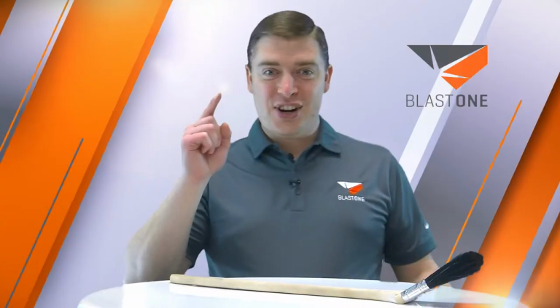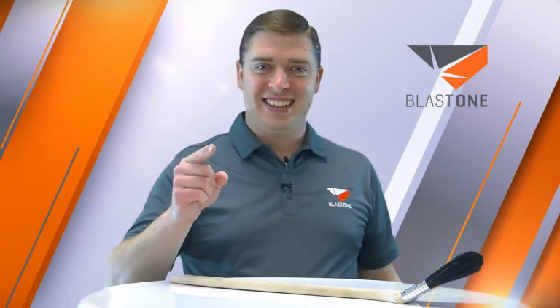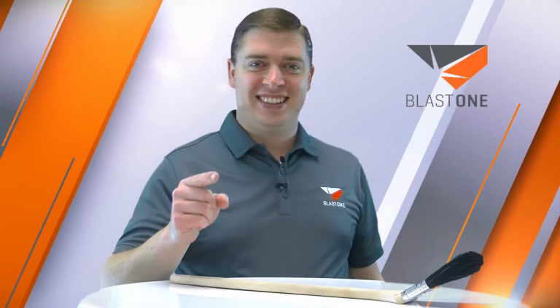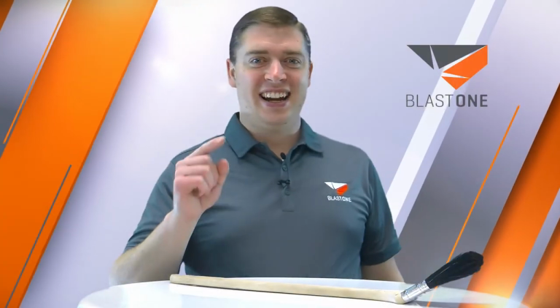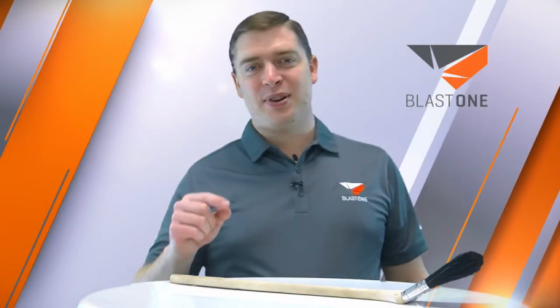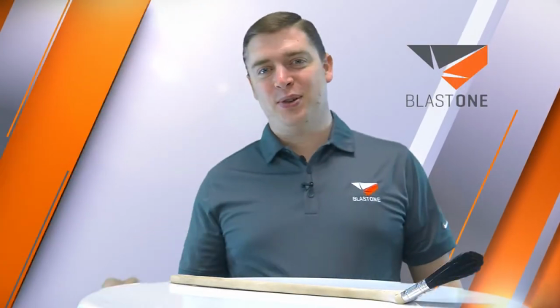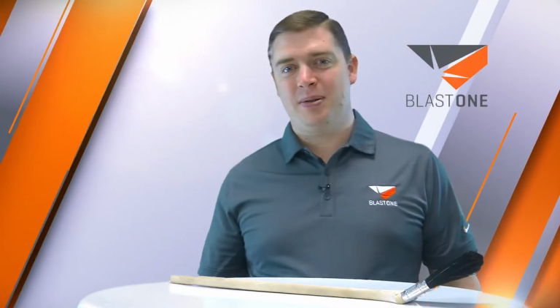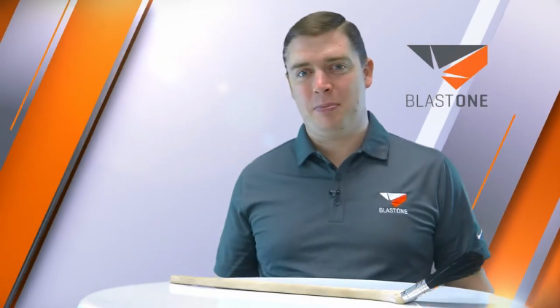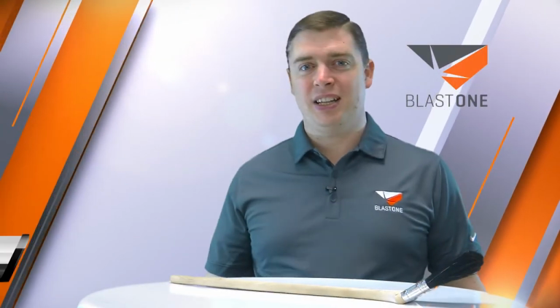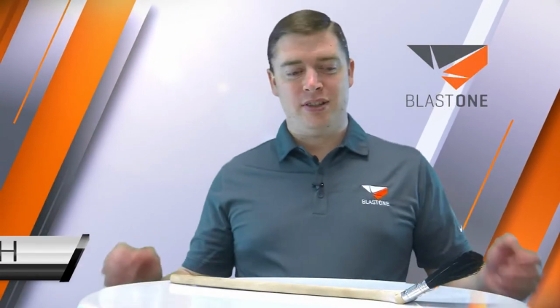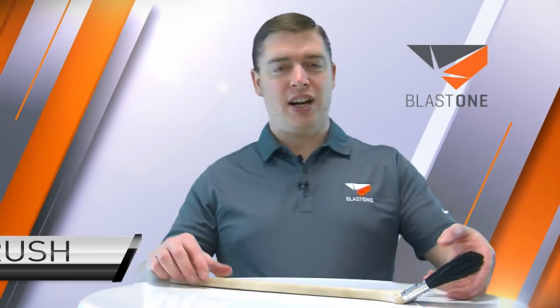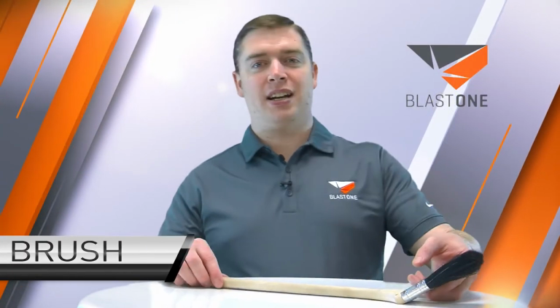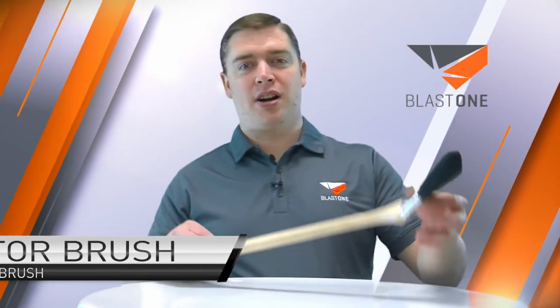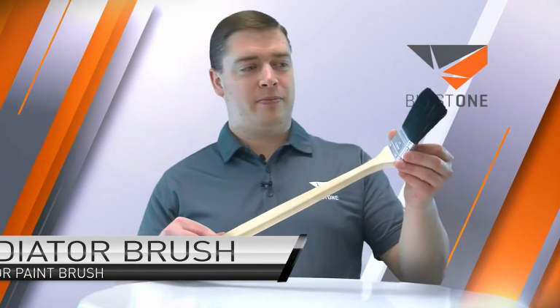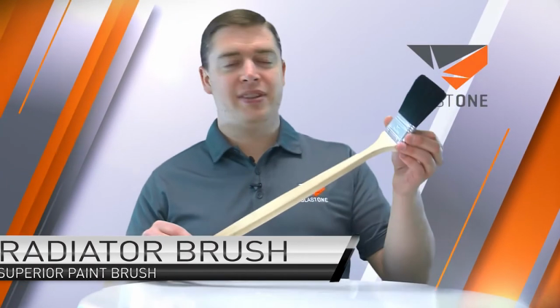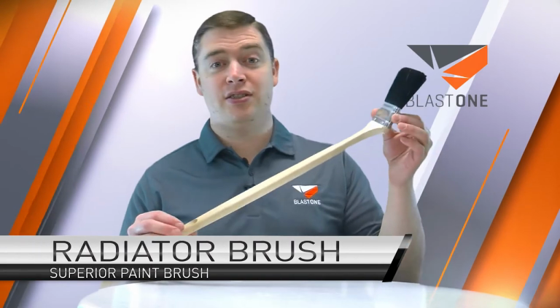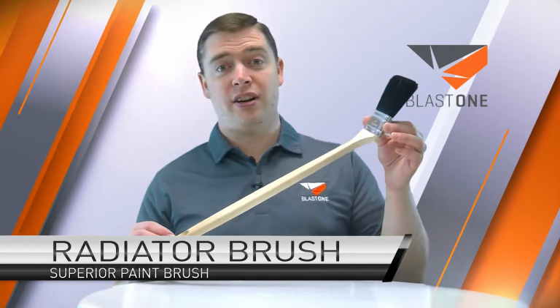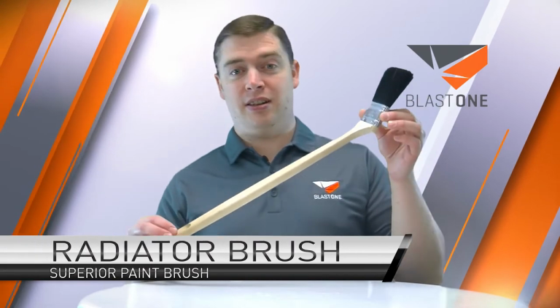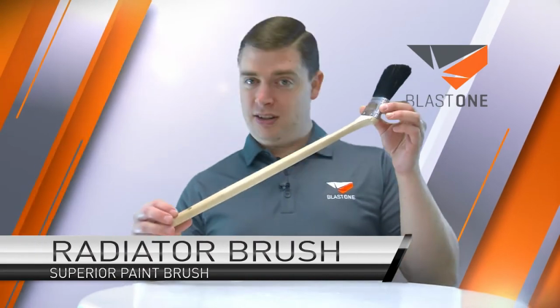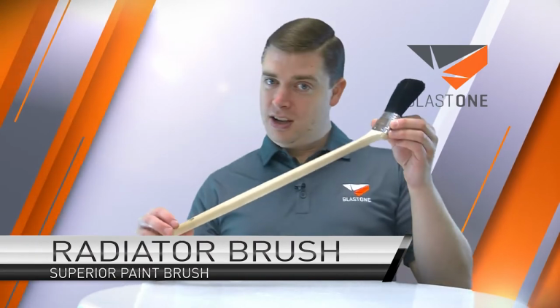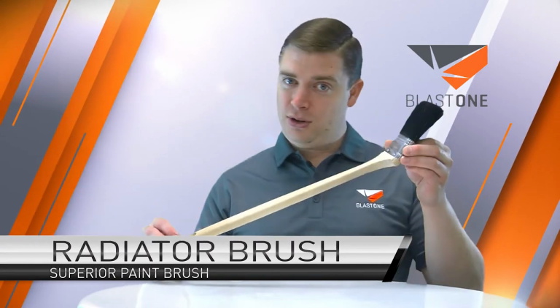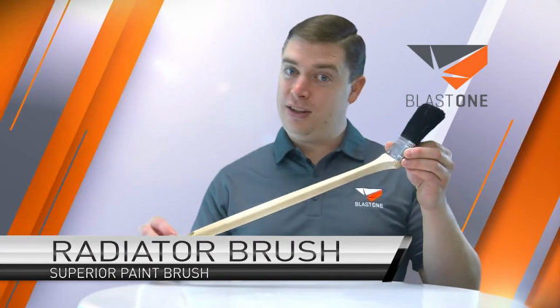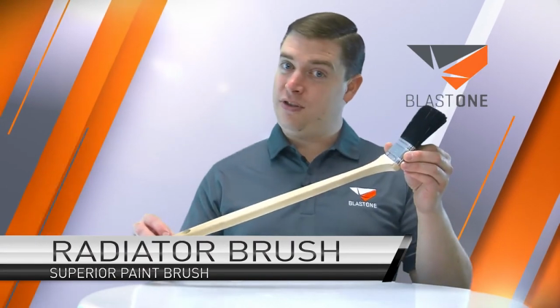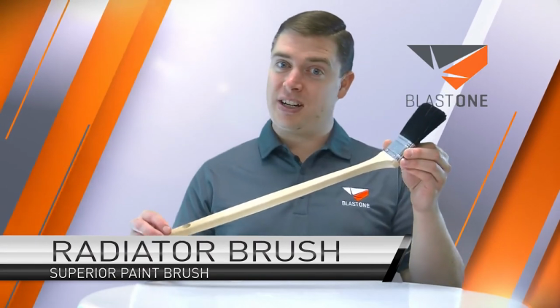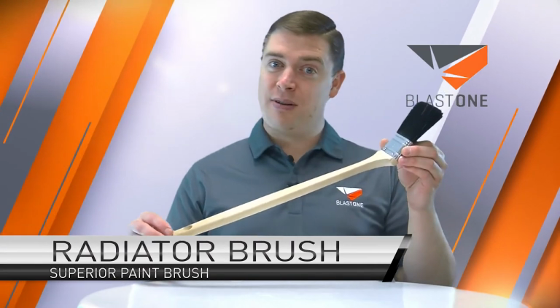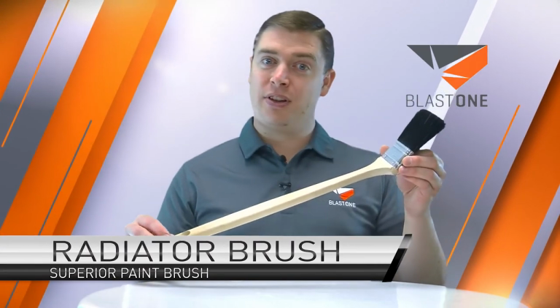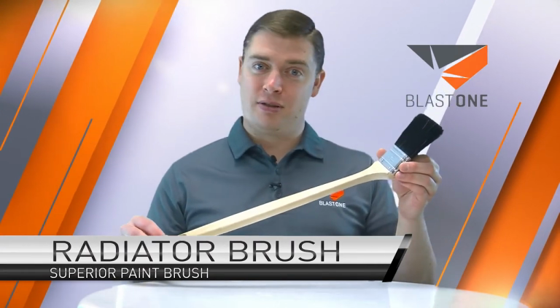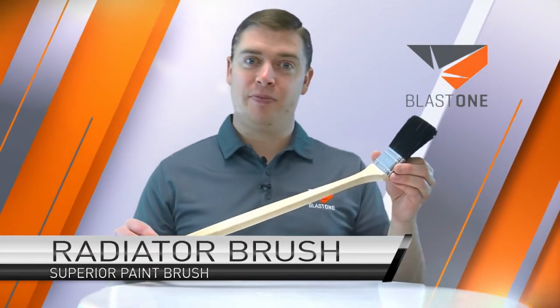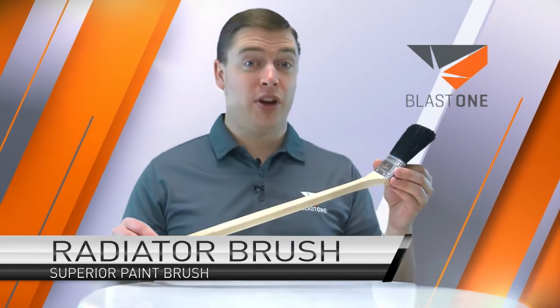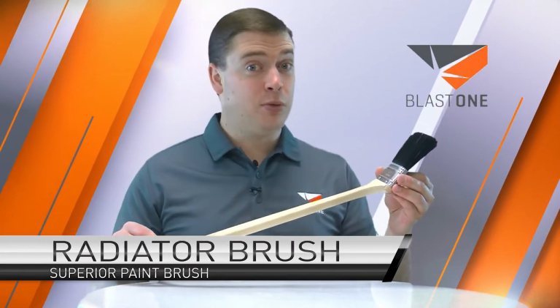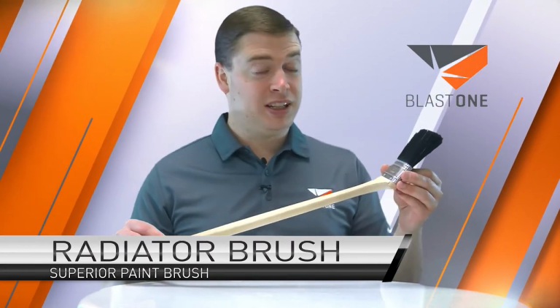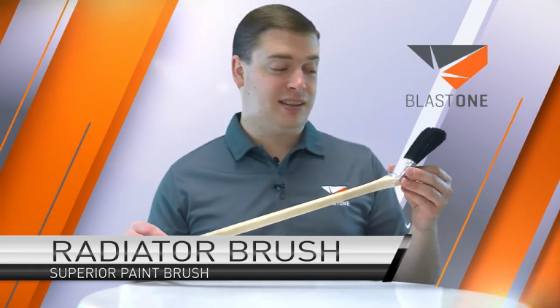Greetings, today we're going to talk to you about Blast One's Radiator Brush. This is not a utensil for brushing ribs on the grill, although they would be tasty.